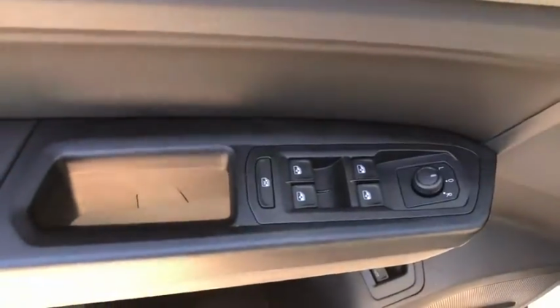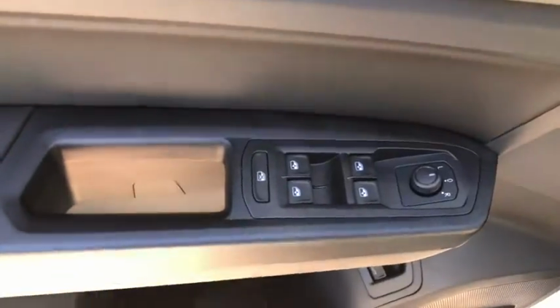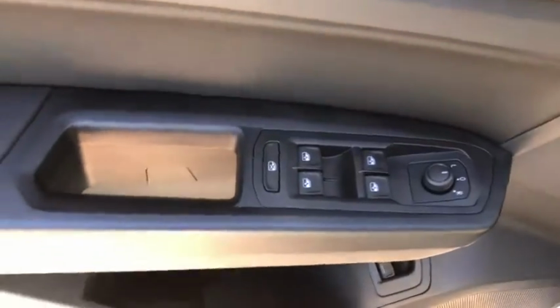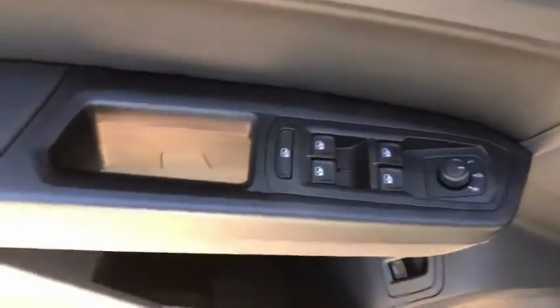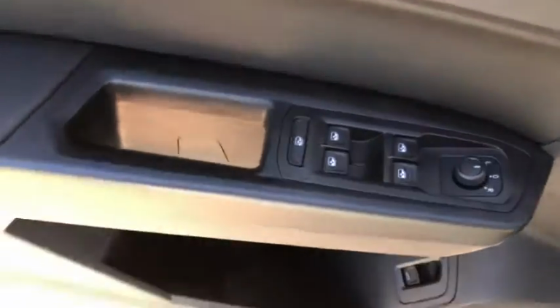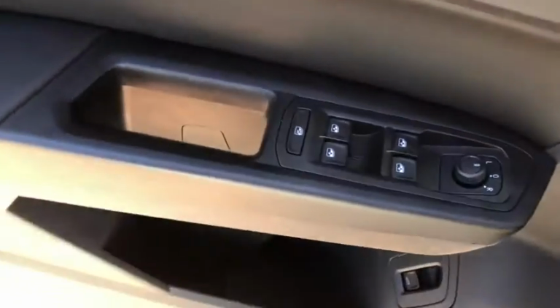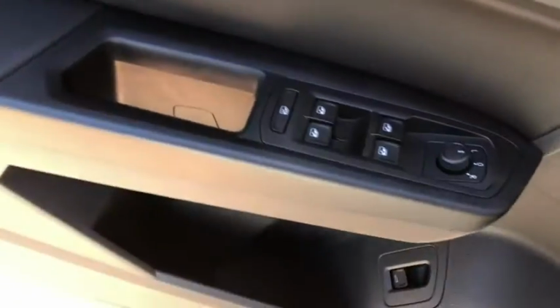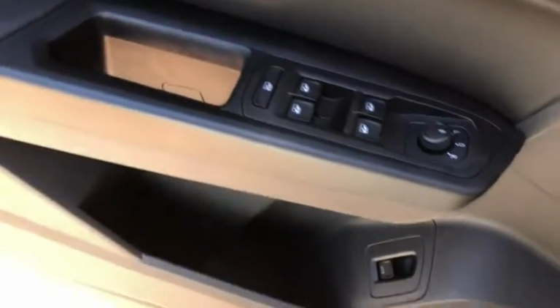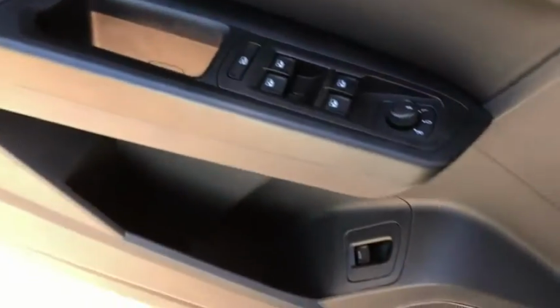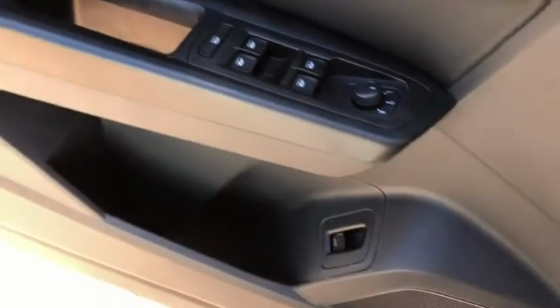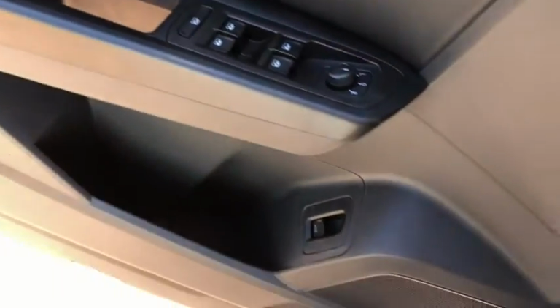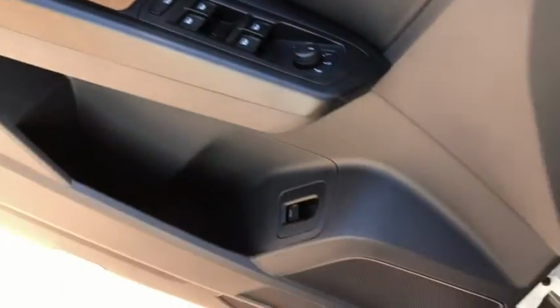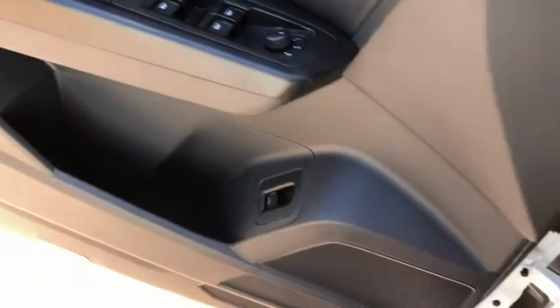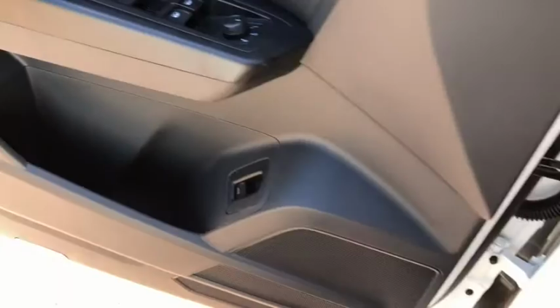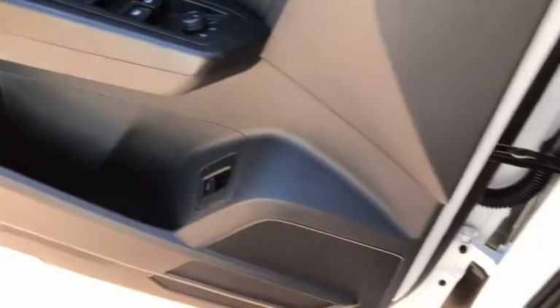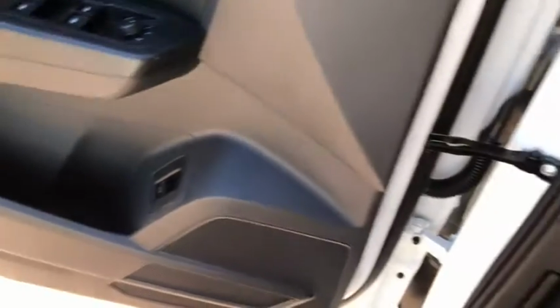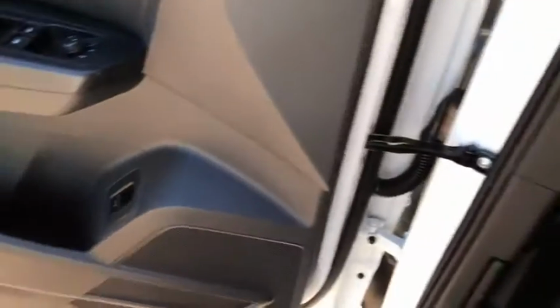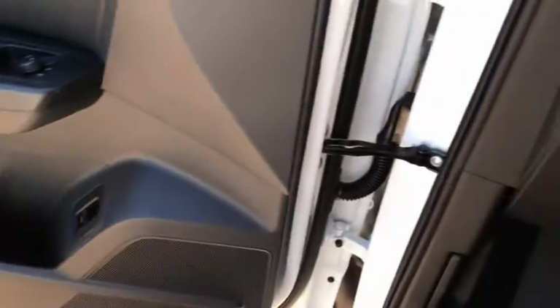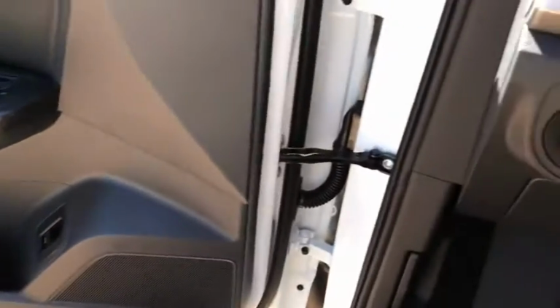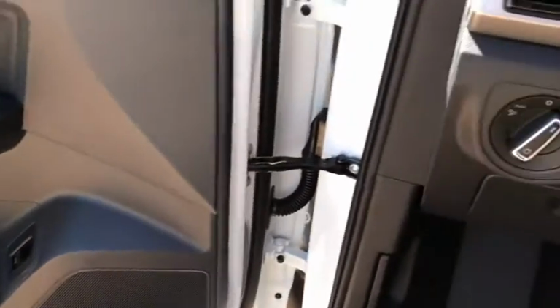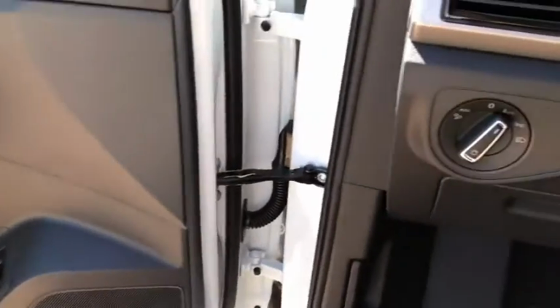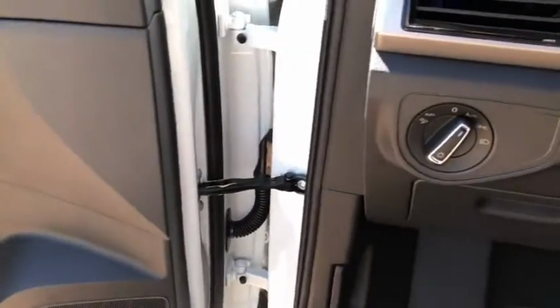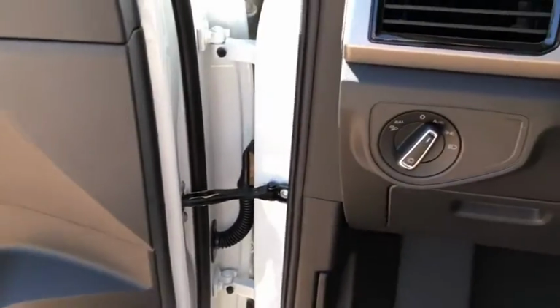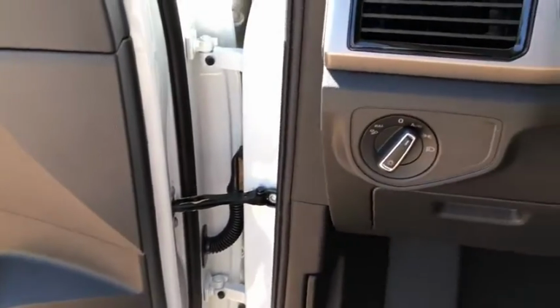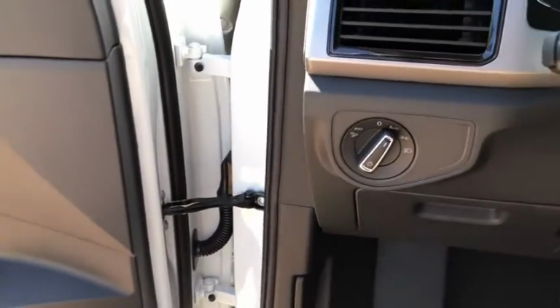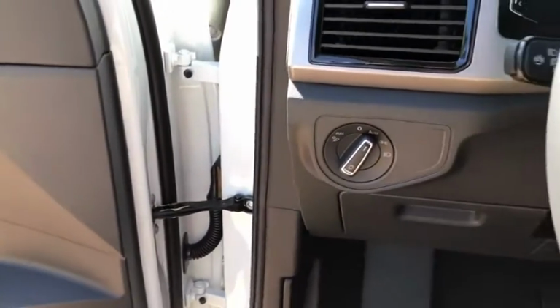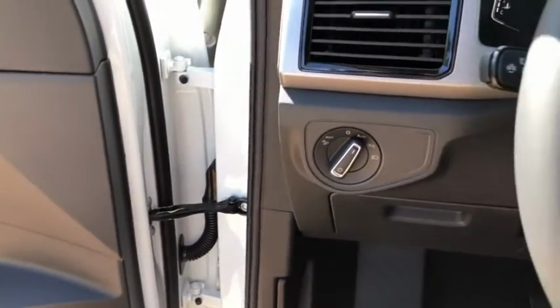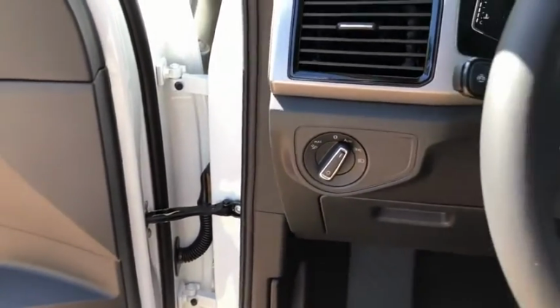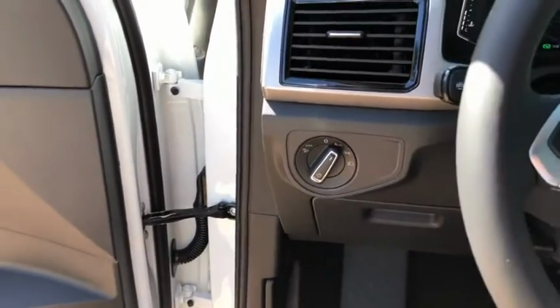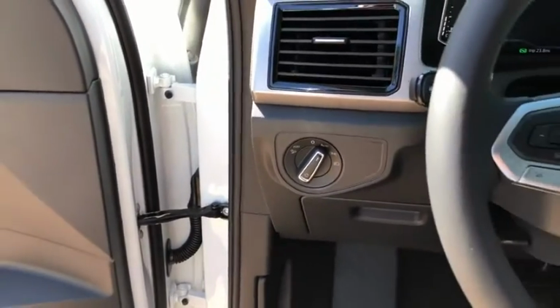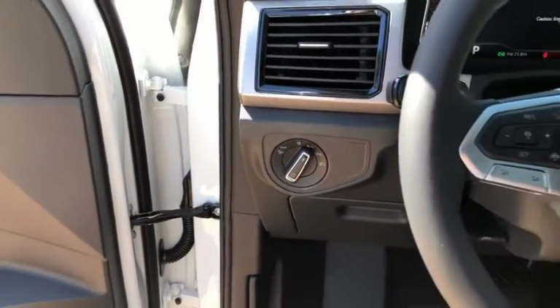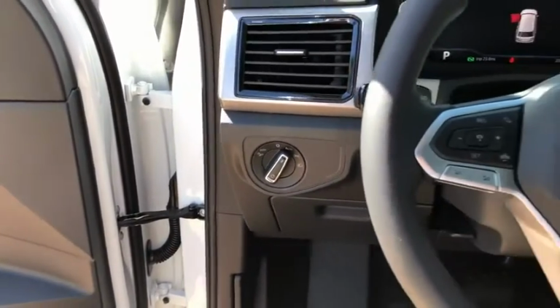Power windows, rear window defroster, security system, power moonroof, tachometer, brake assist.